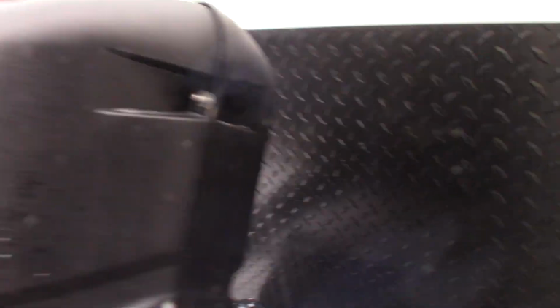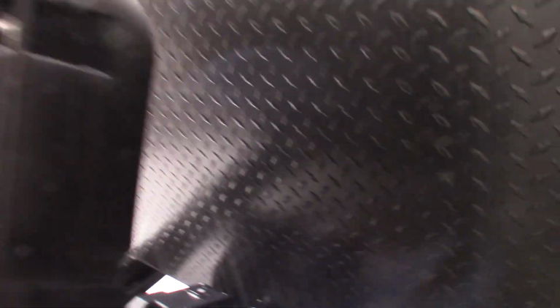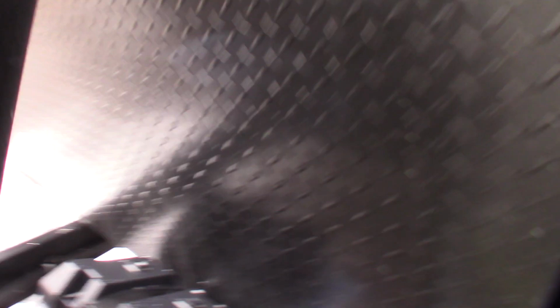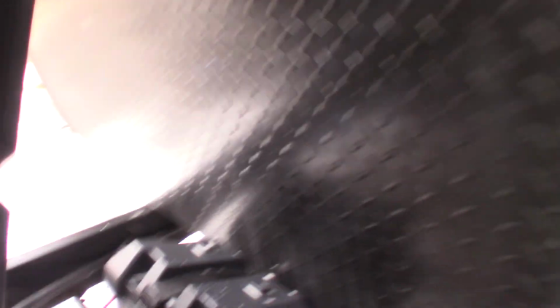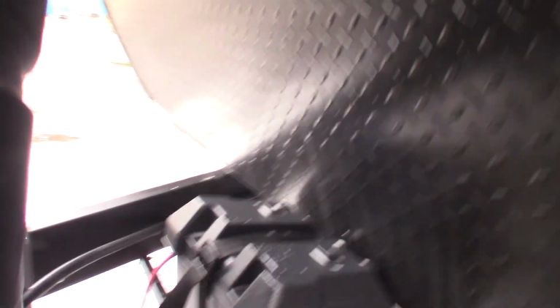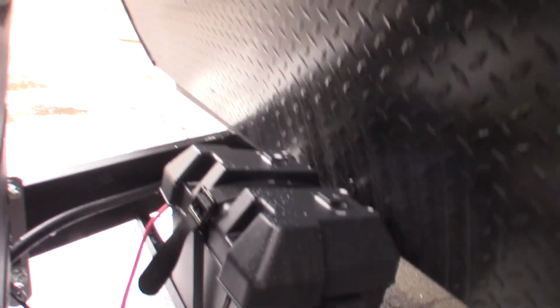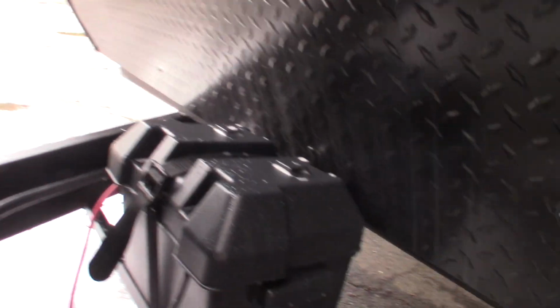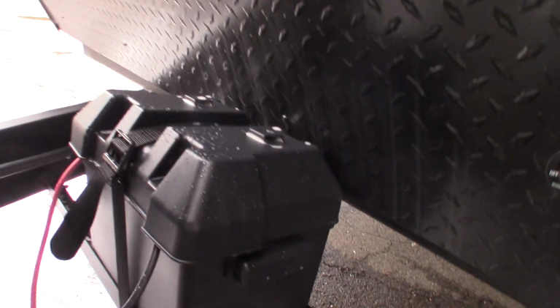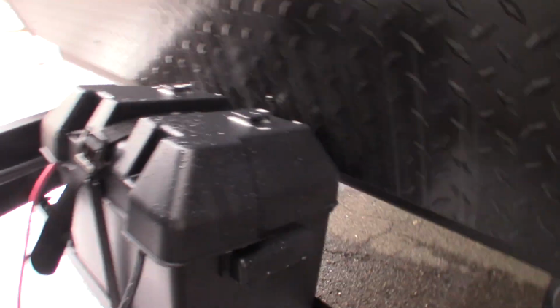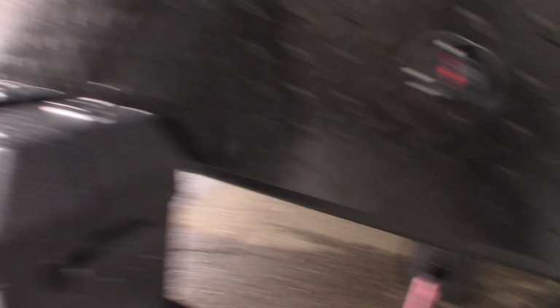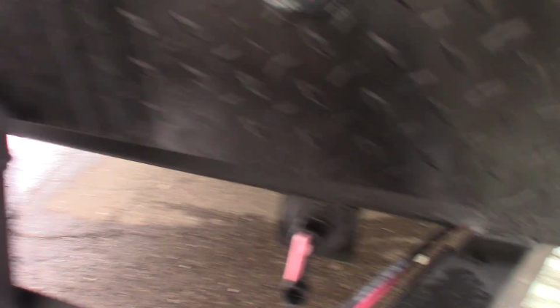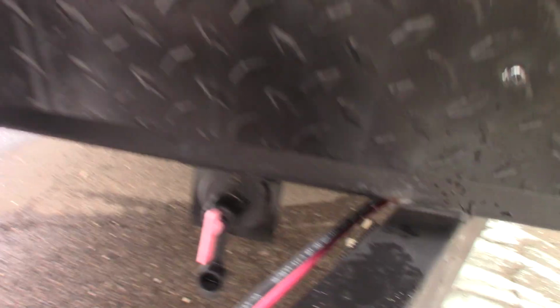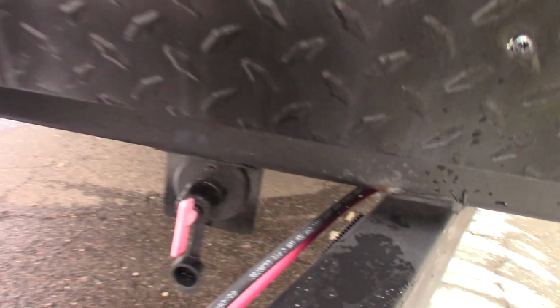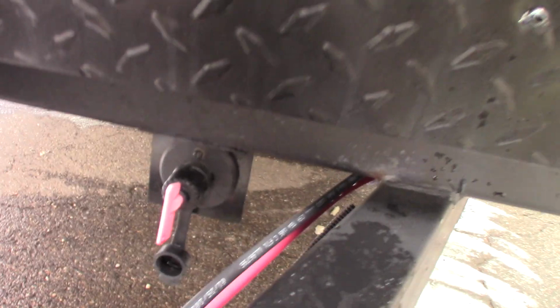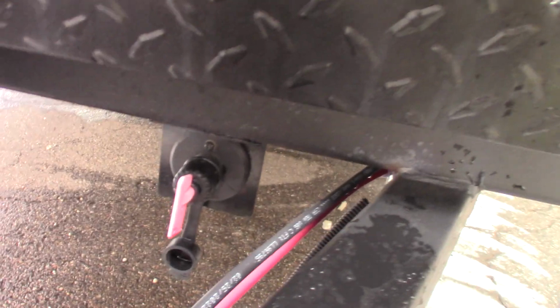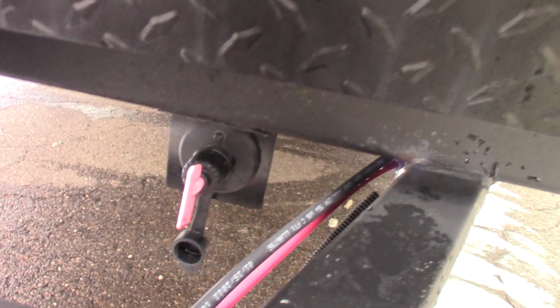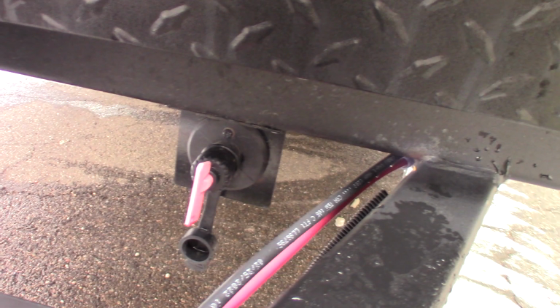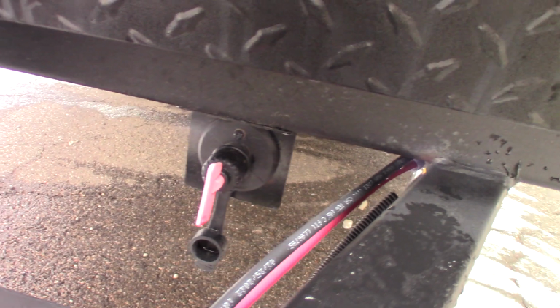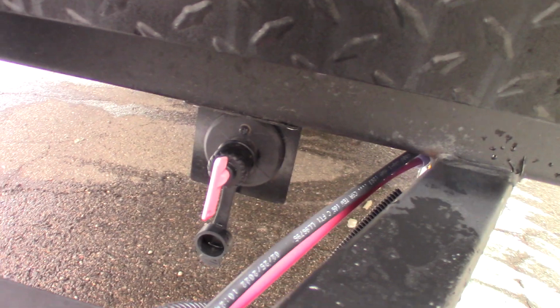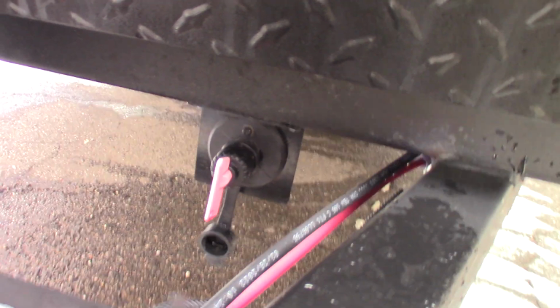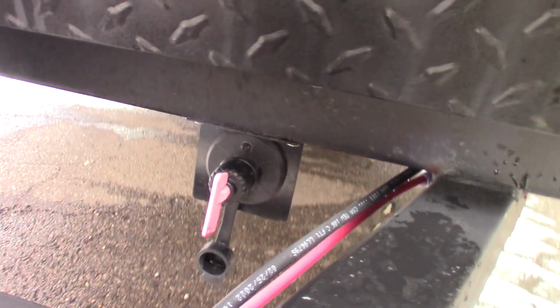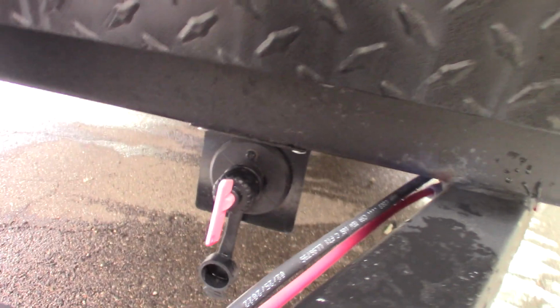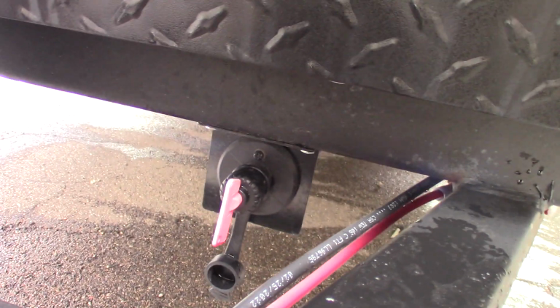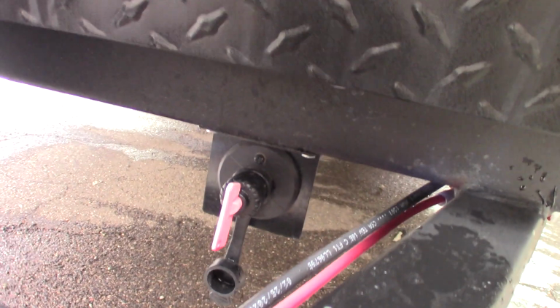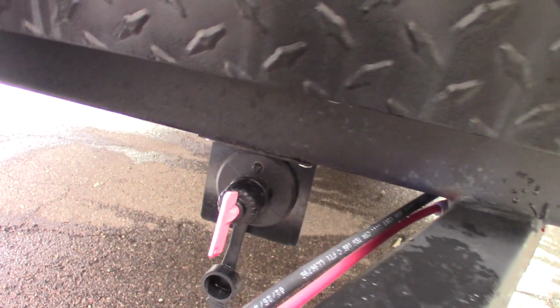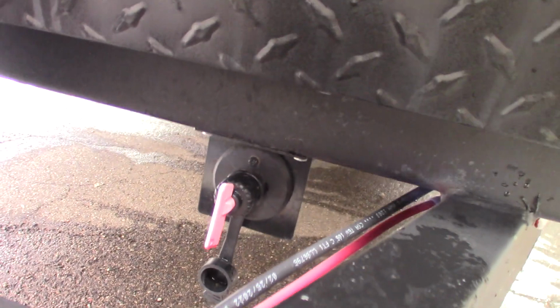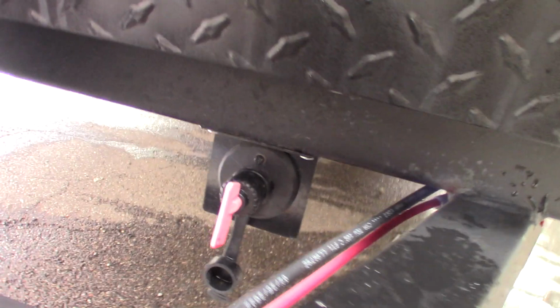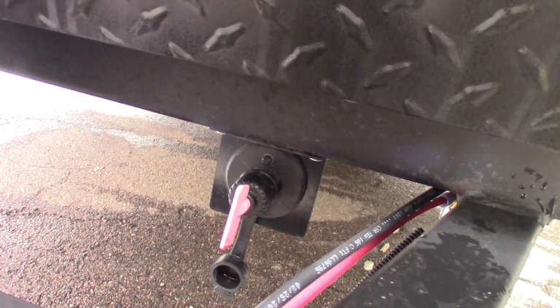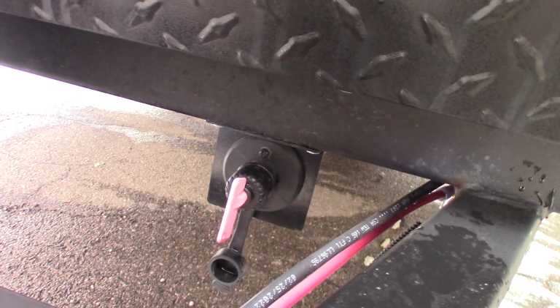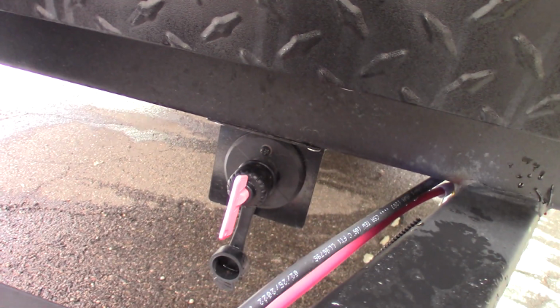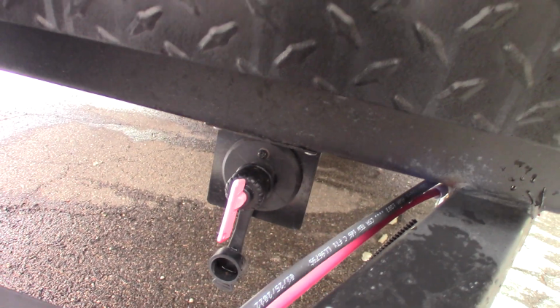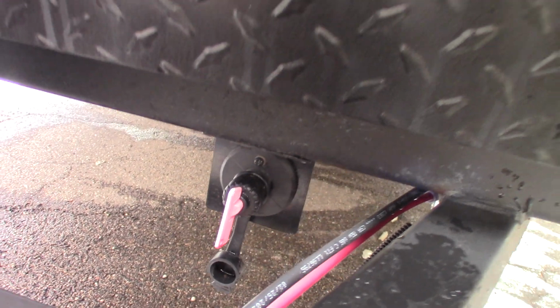Your deep cycle marine battery. This is the kill switch for the battery, so you can turn it on and off.